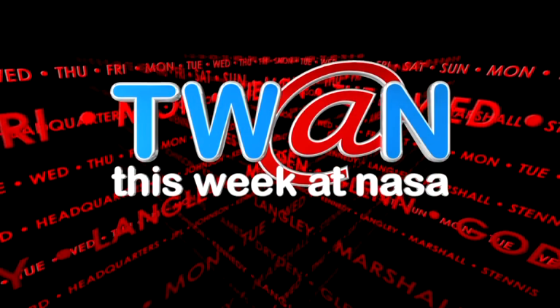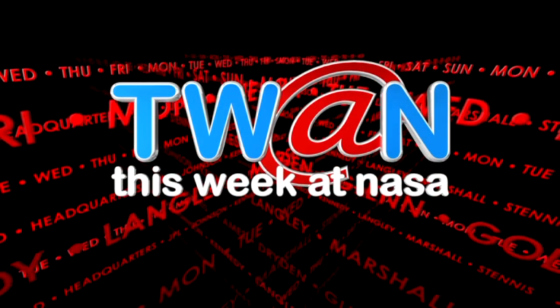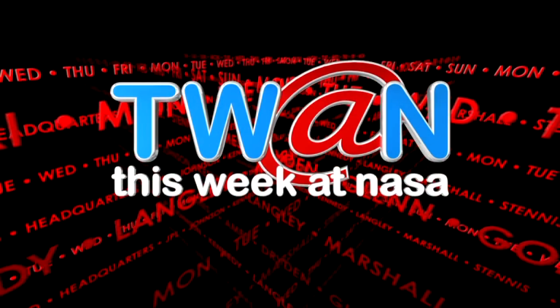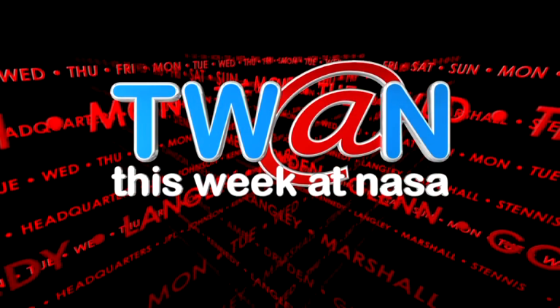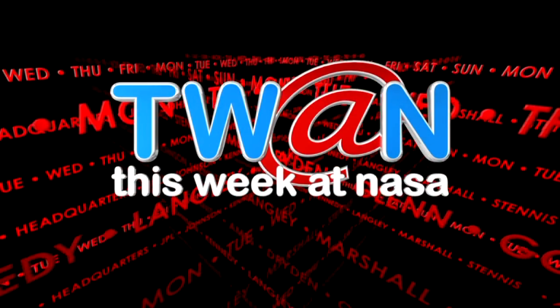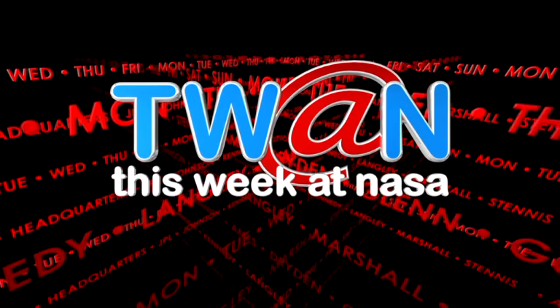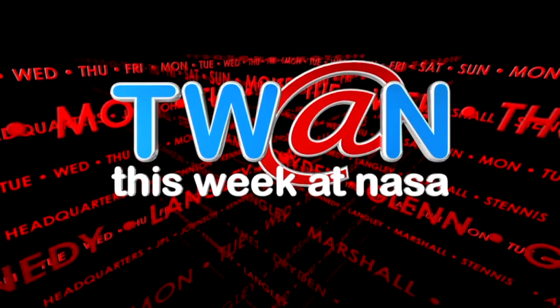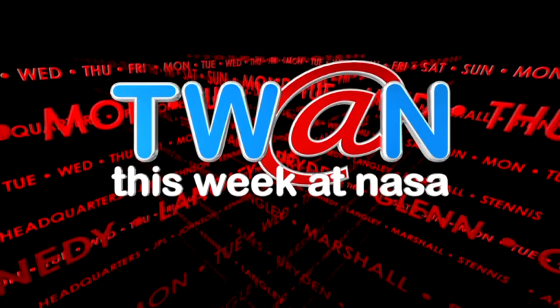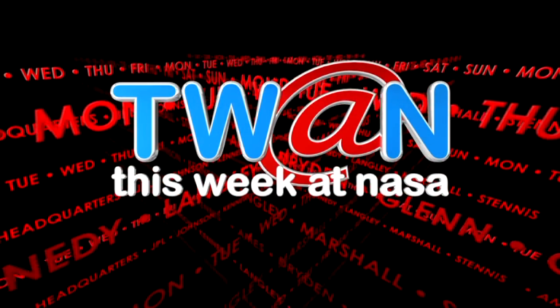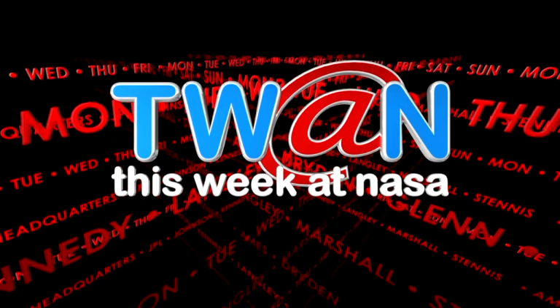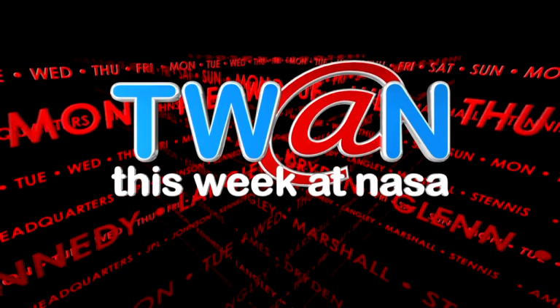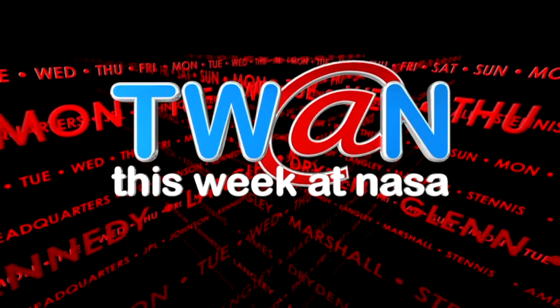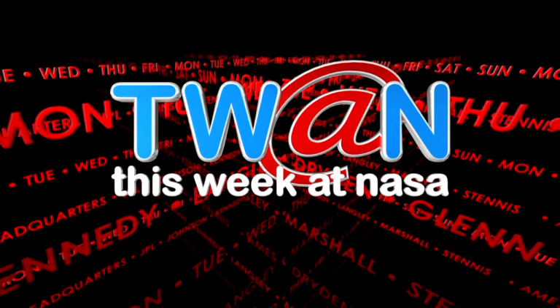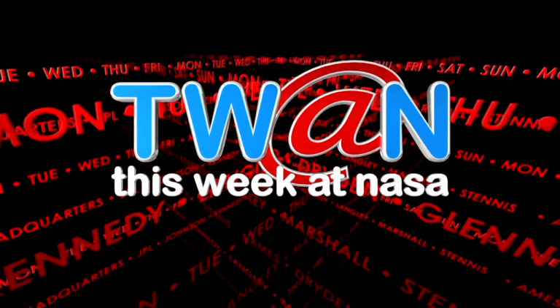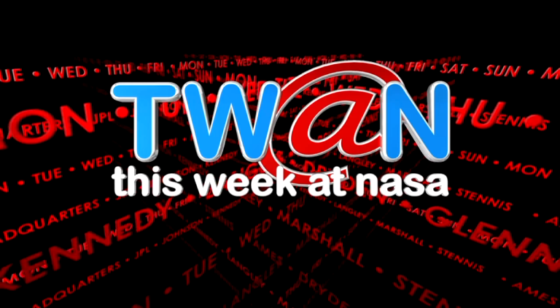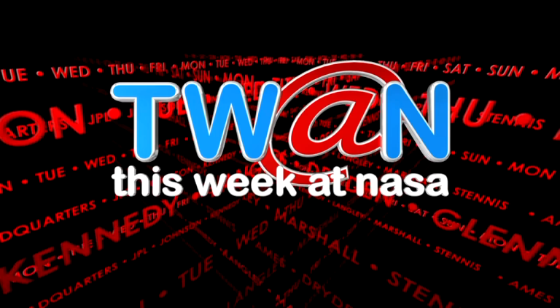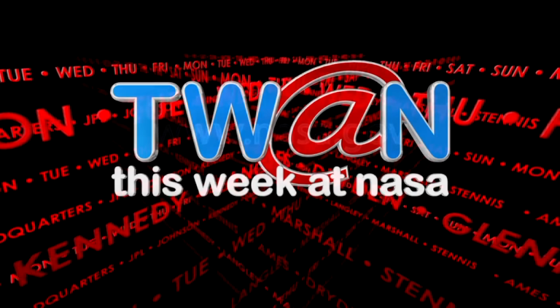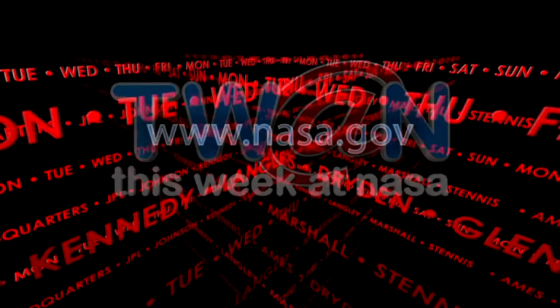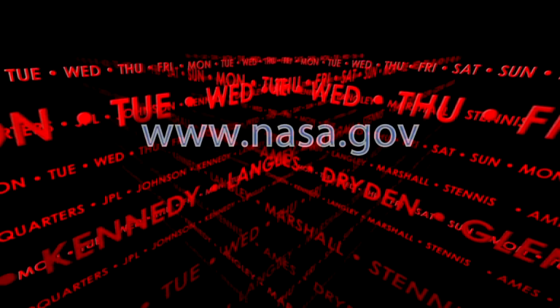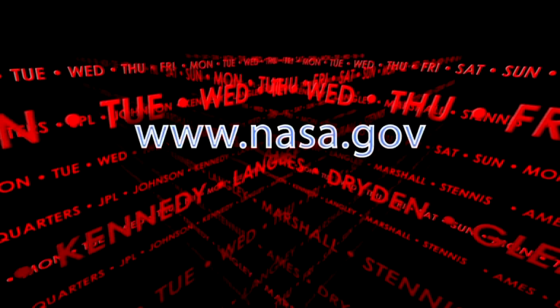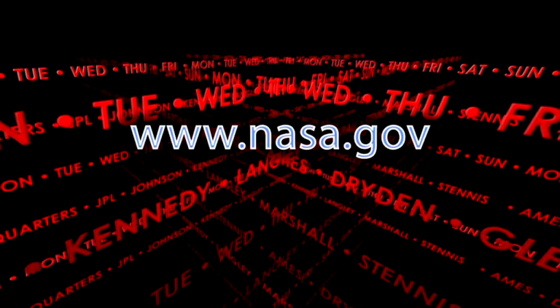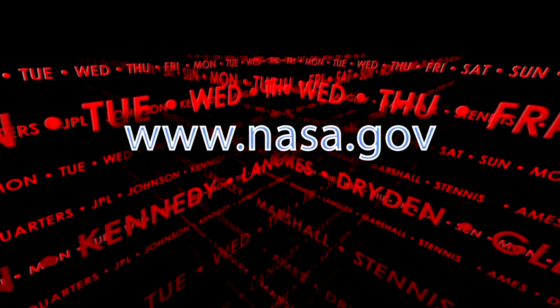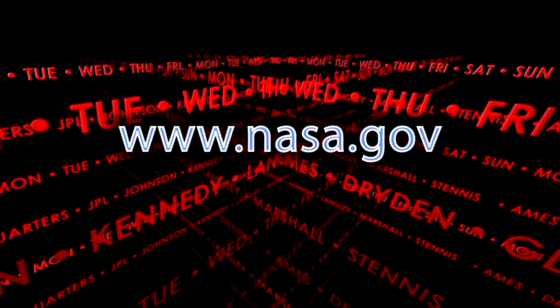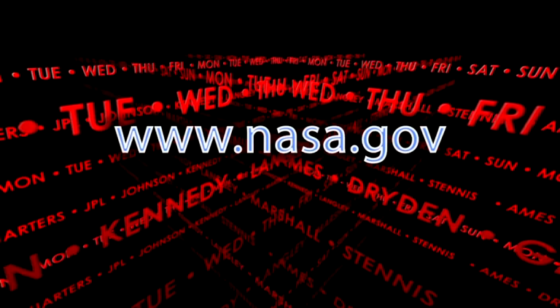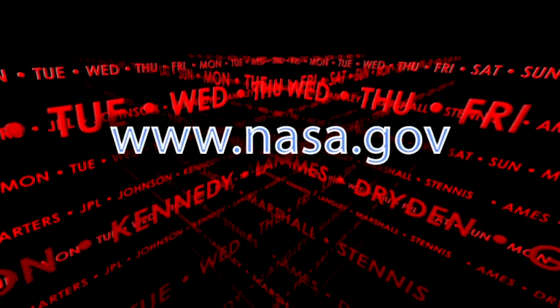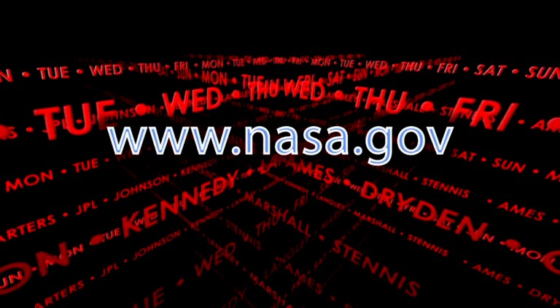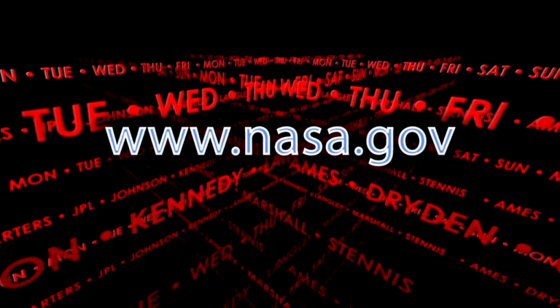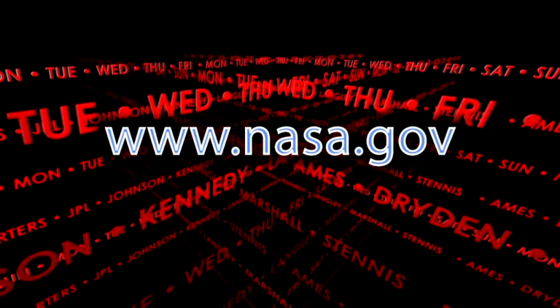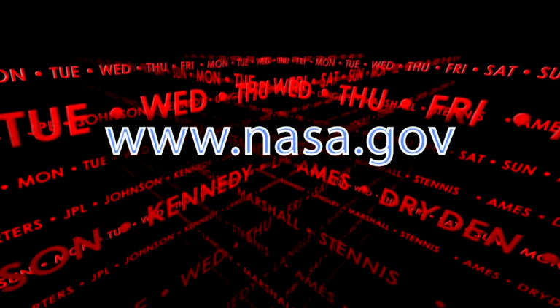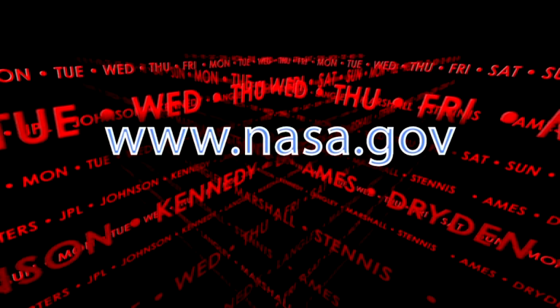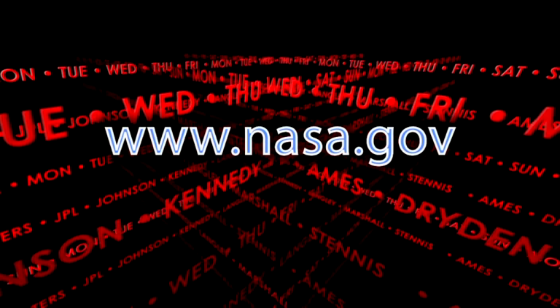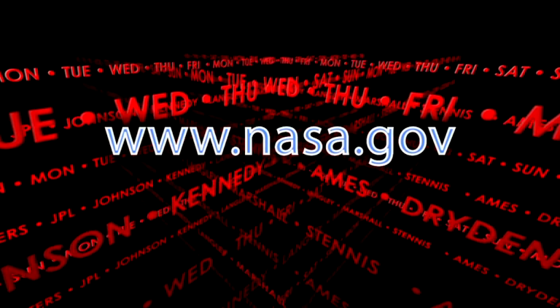For more on these and other stories, log on to www.nasa.gov.